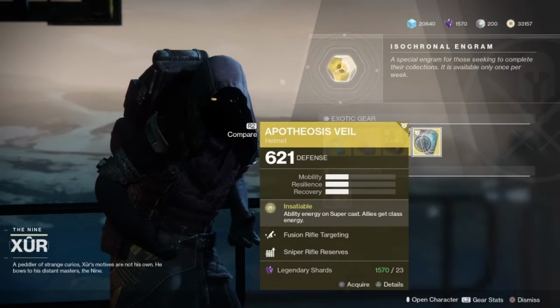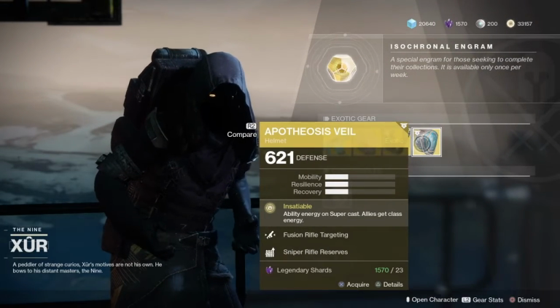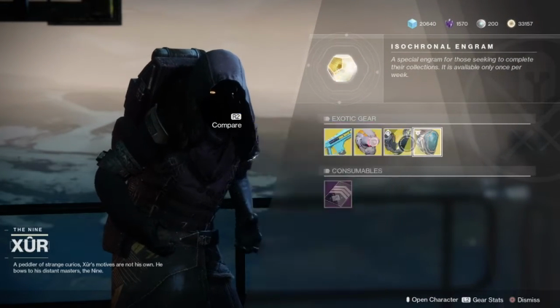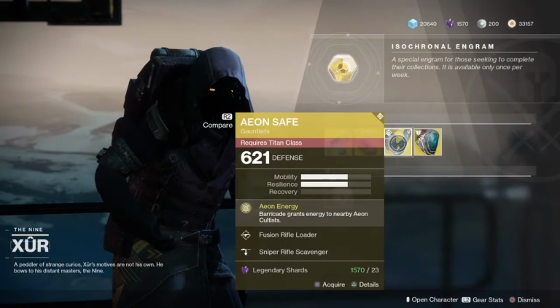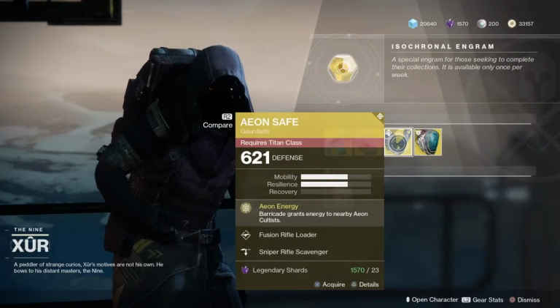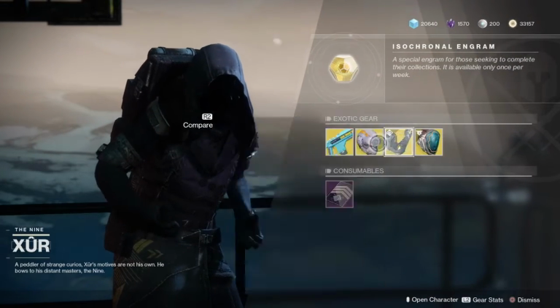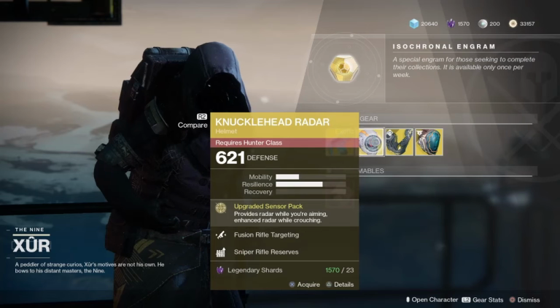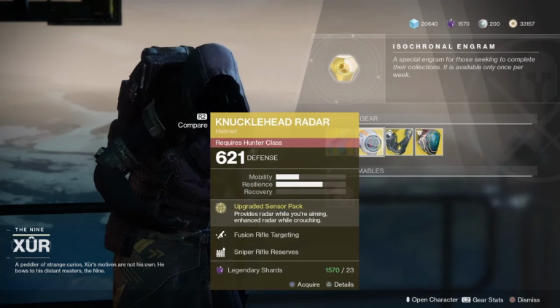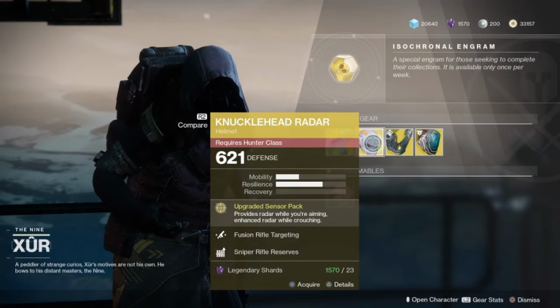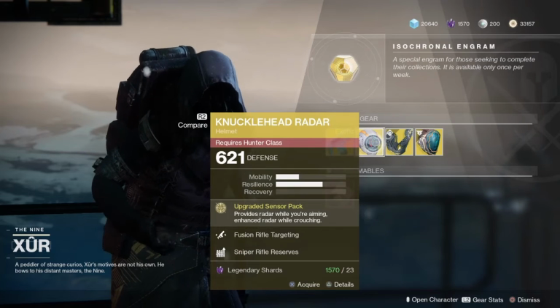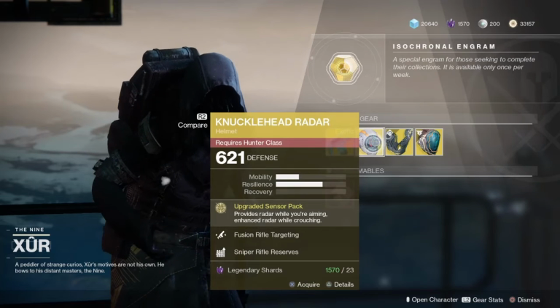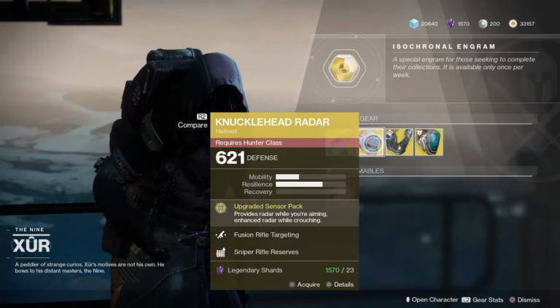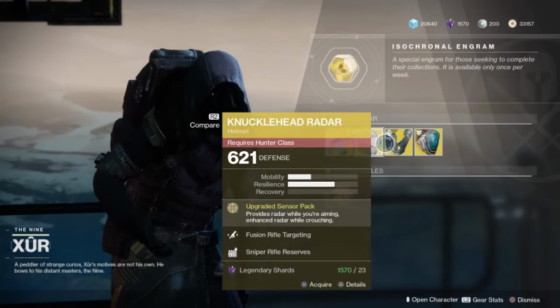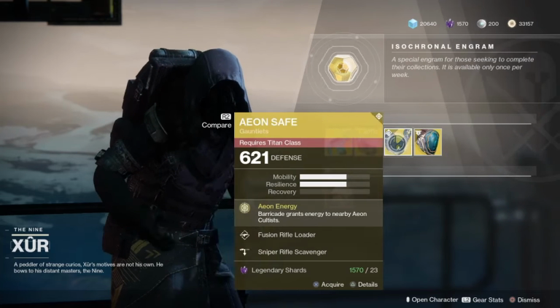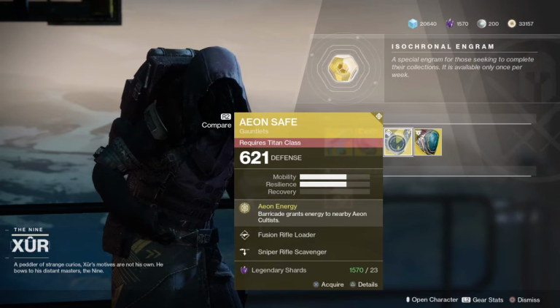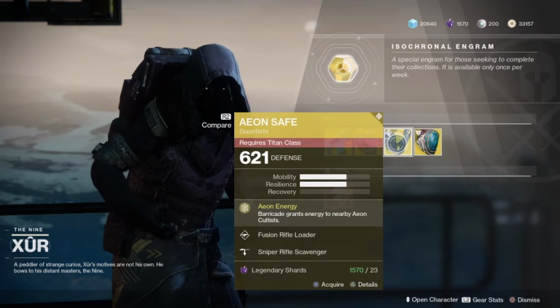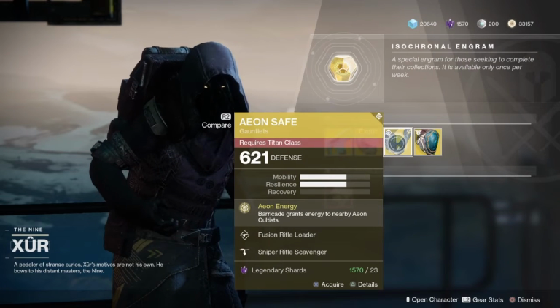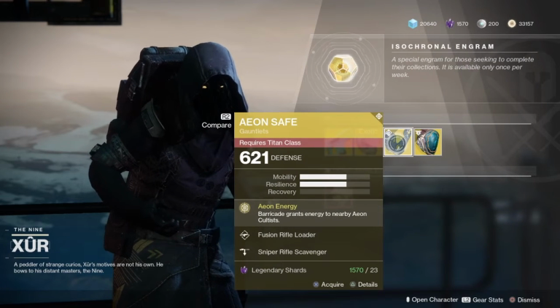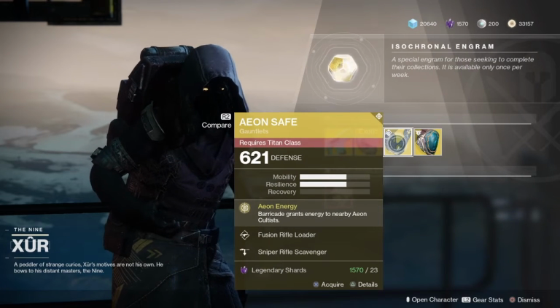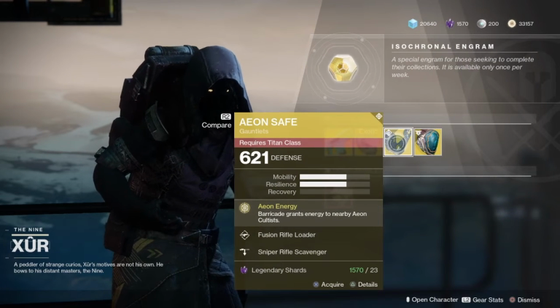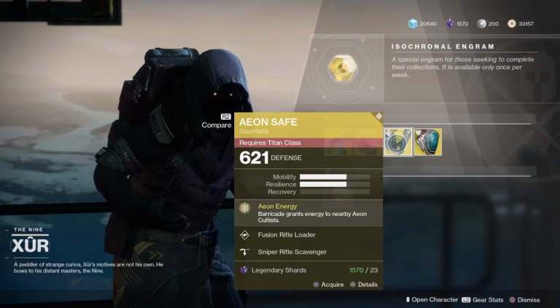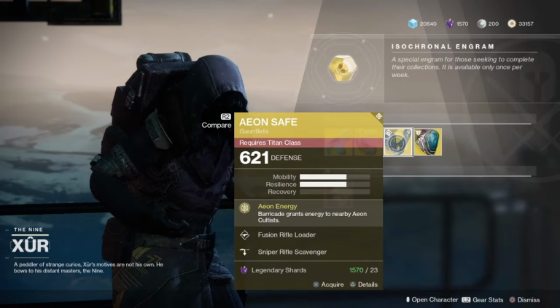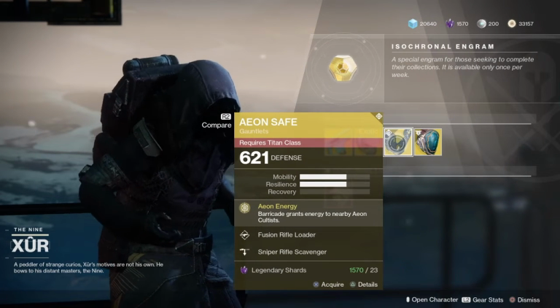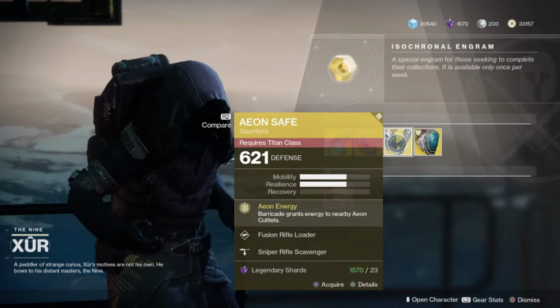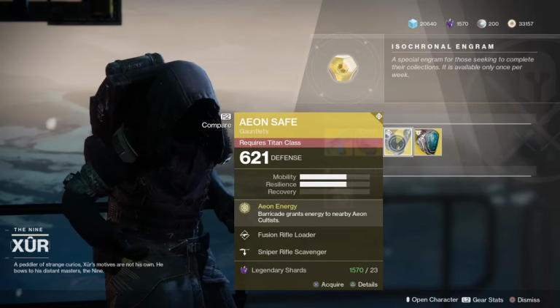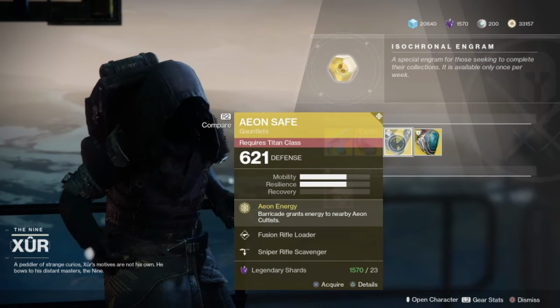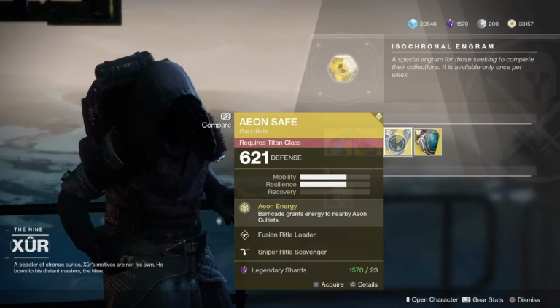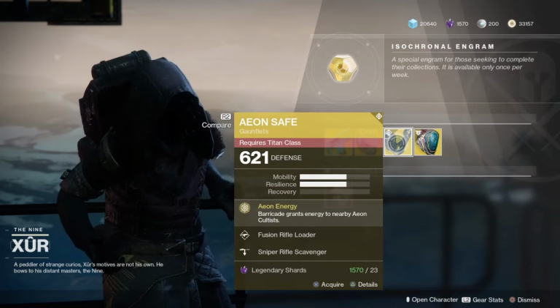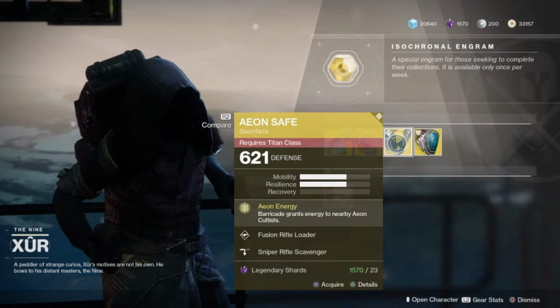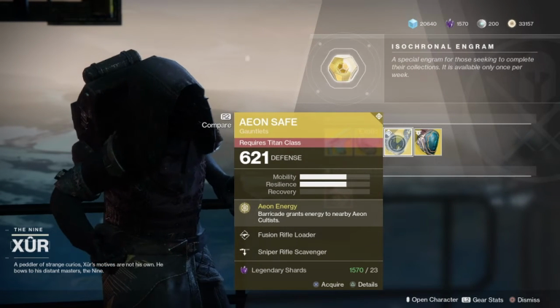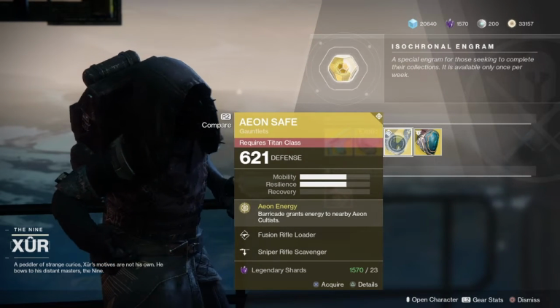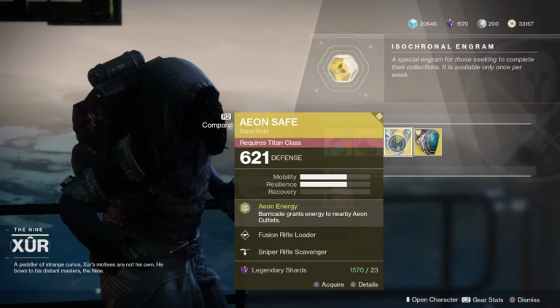The scavenger perk means you get bonus reserves when you pick up an ammo brick.